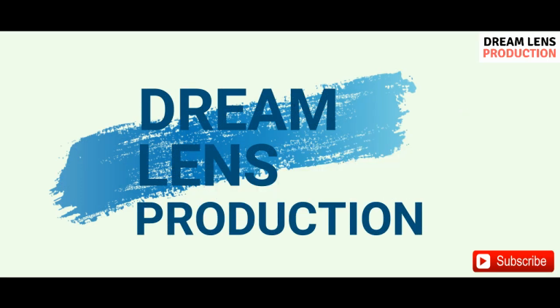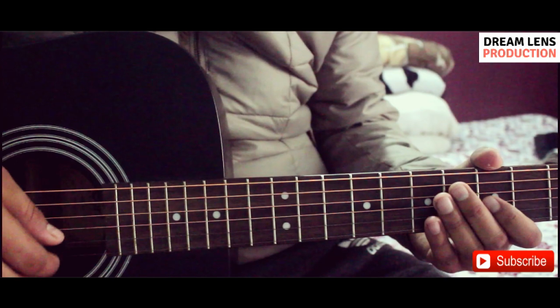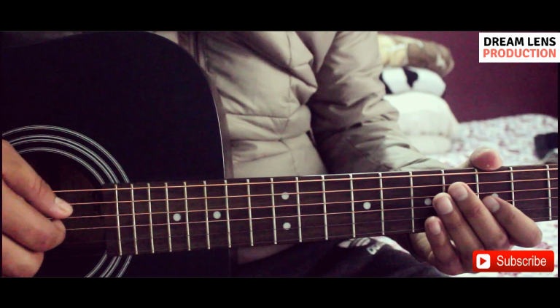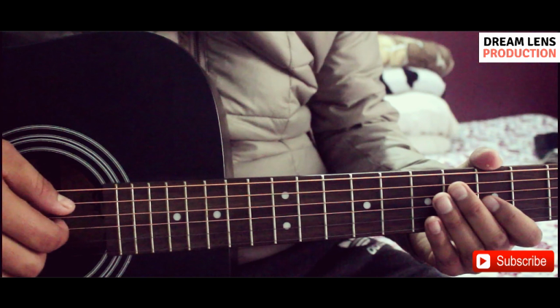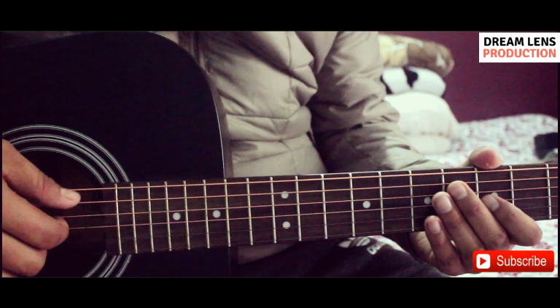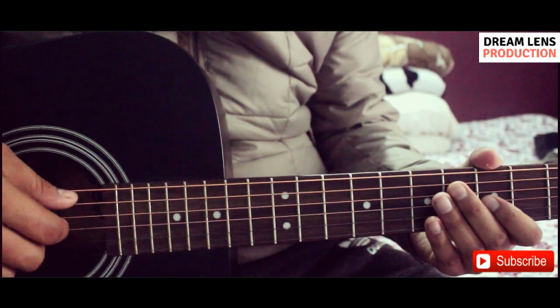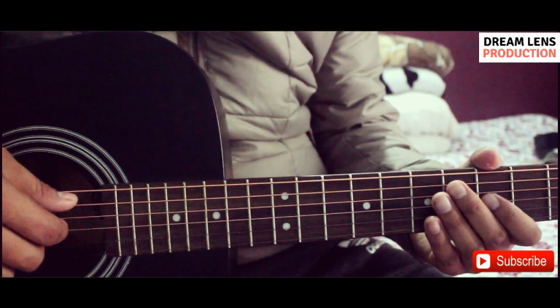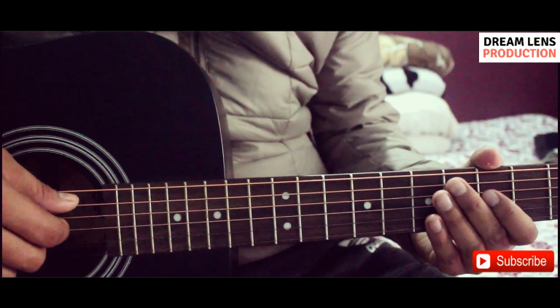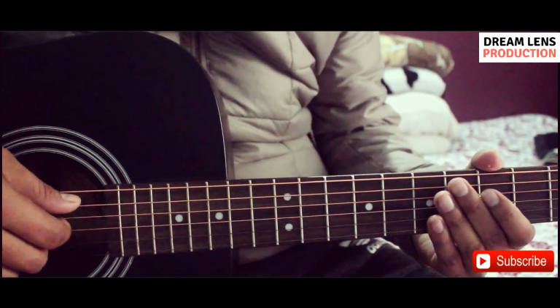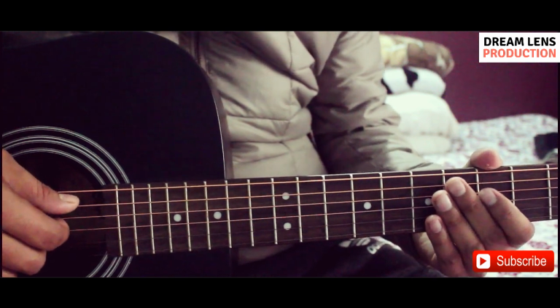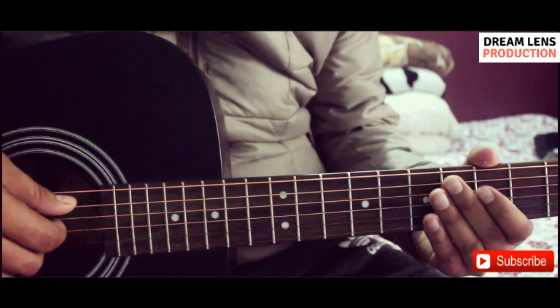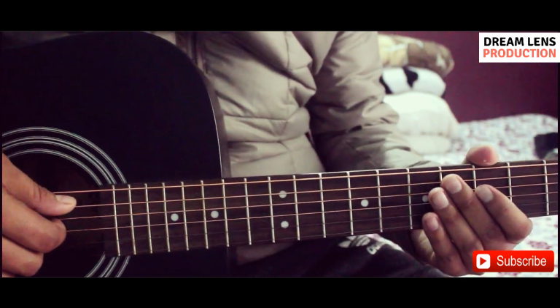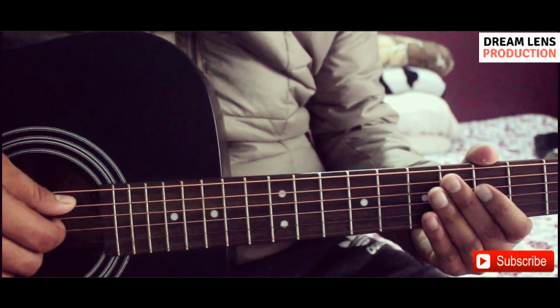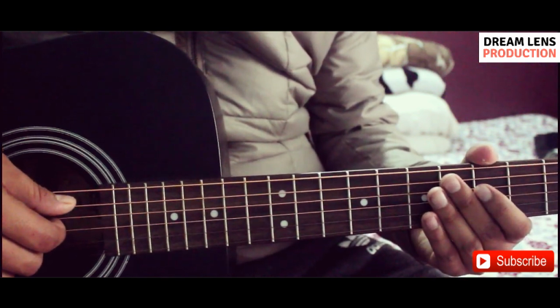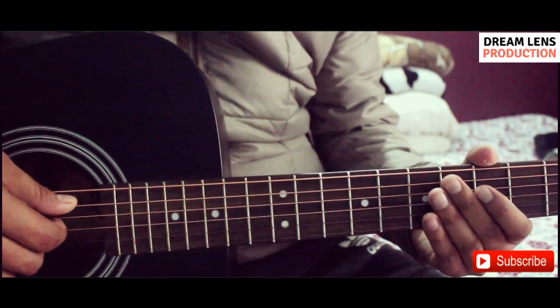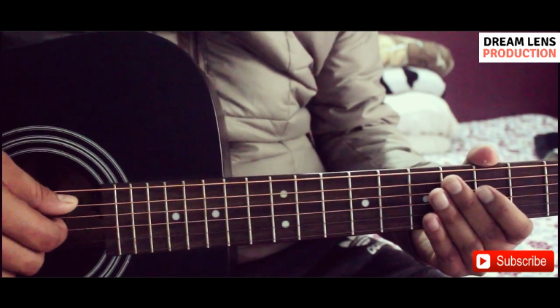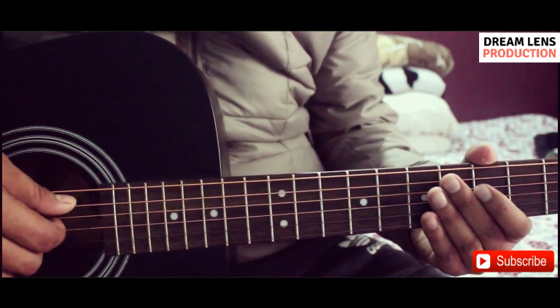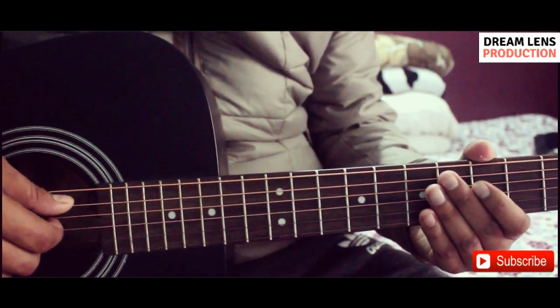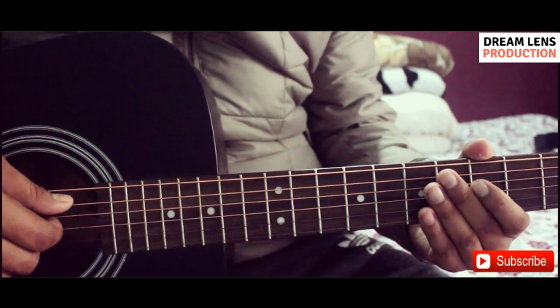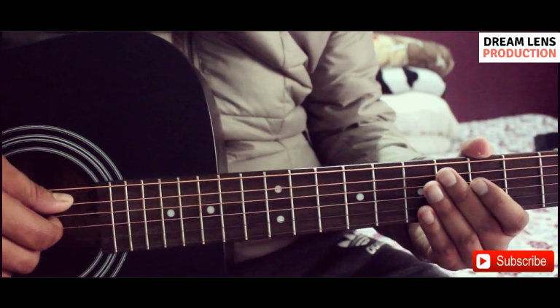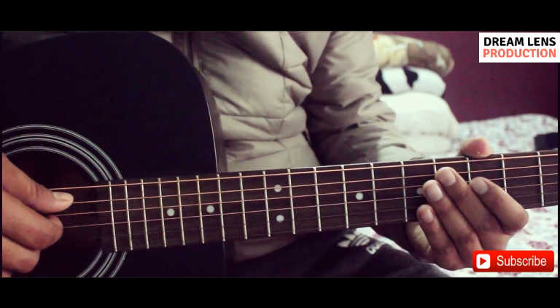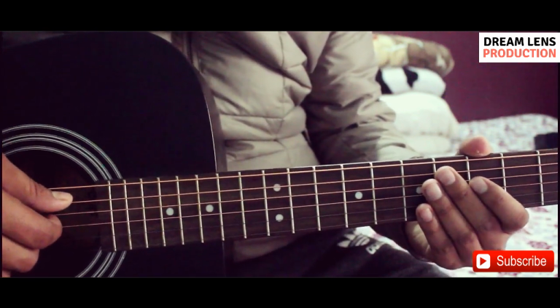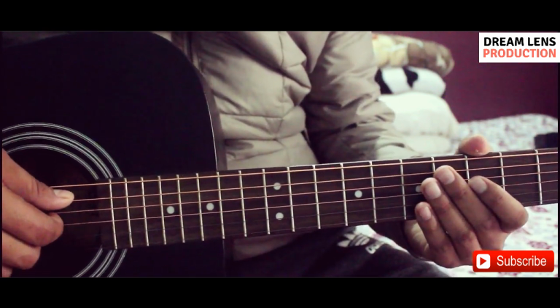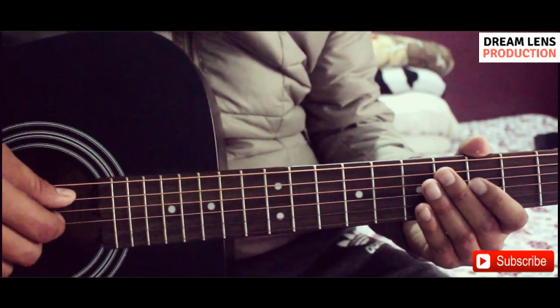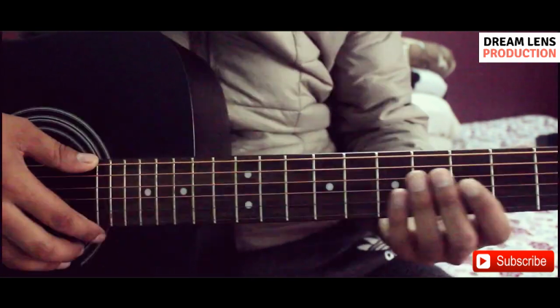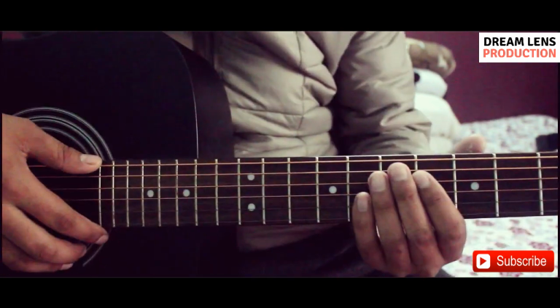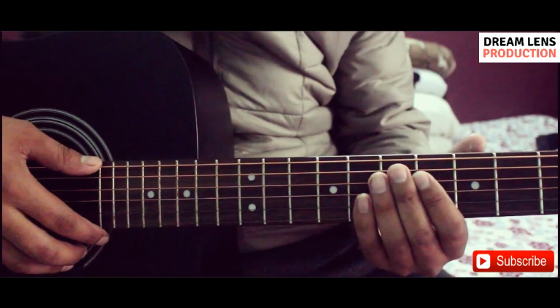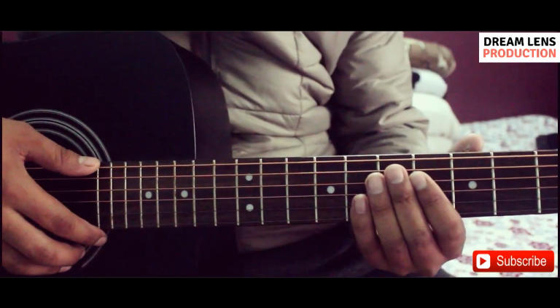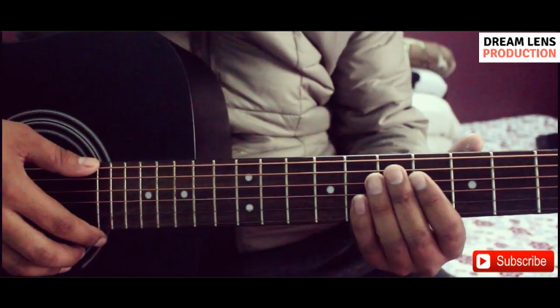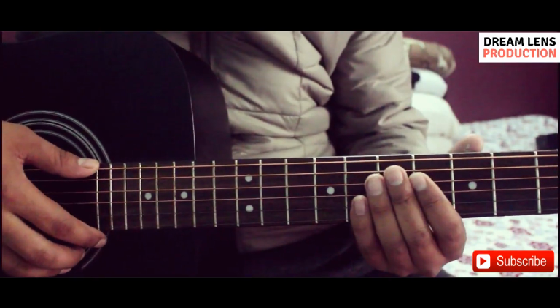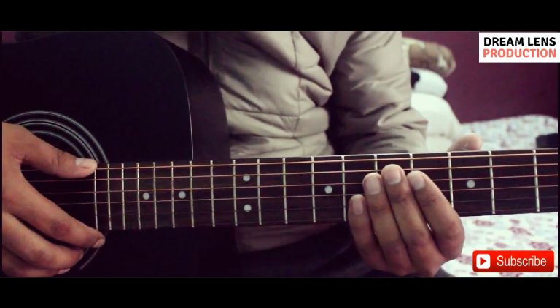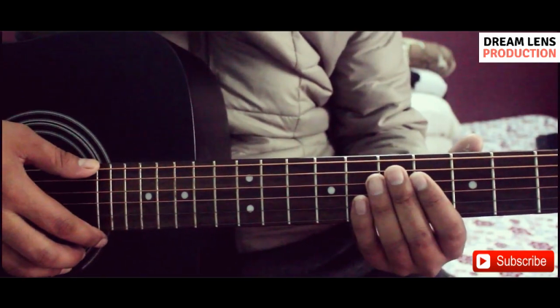Namaste. Today, we are going to learn how to play this song. In this song, we are going to use a chord.